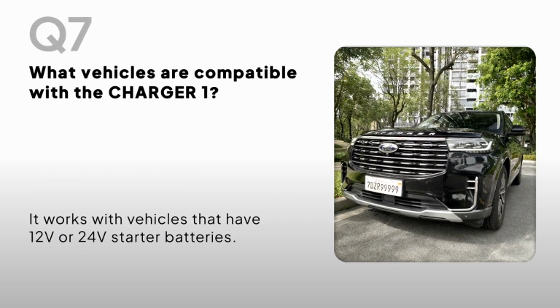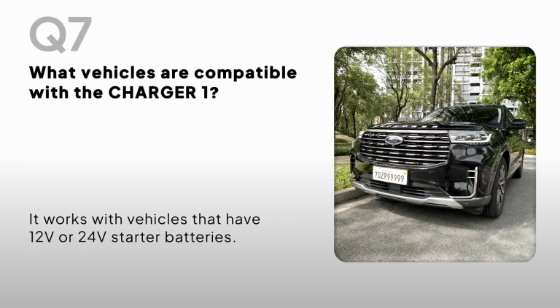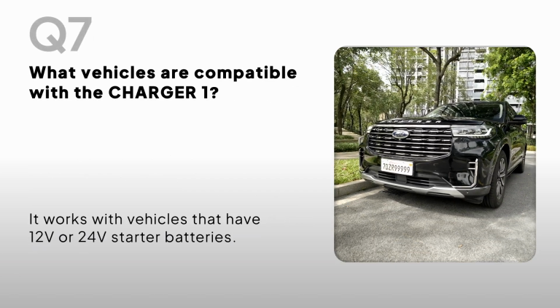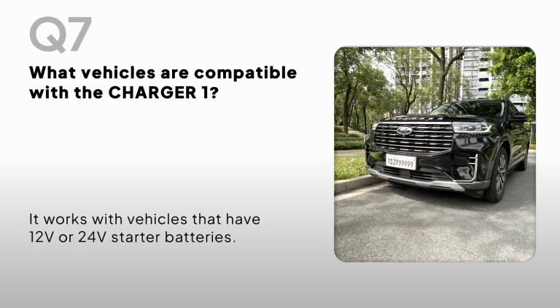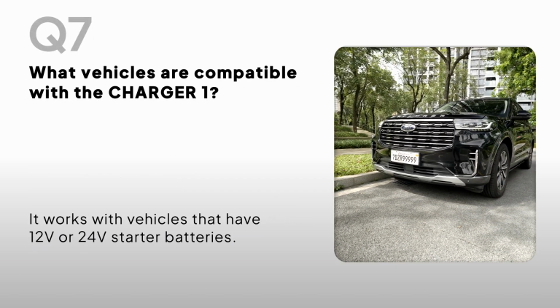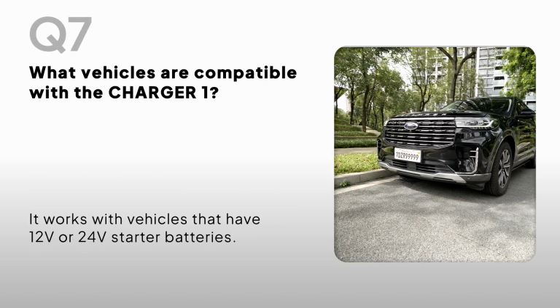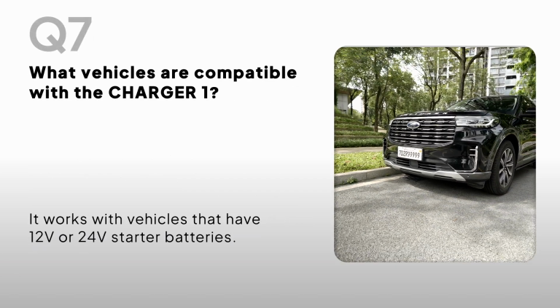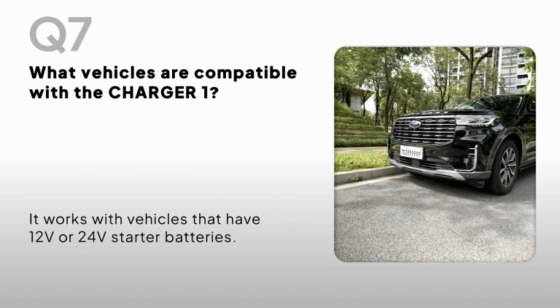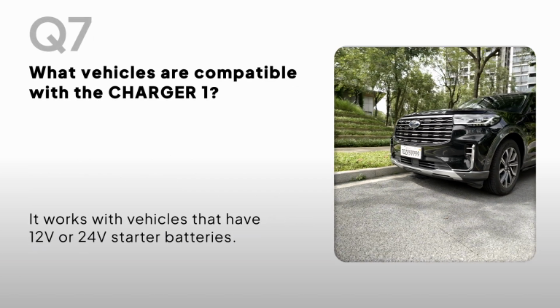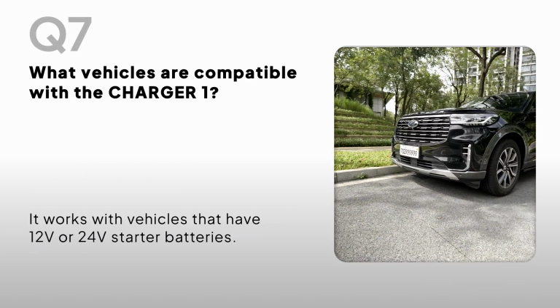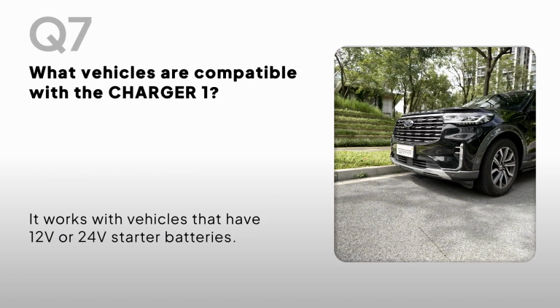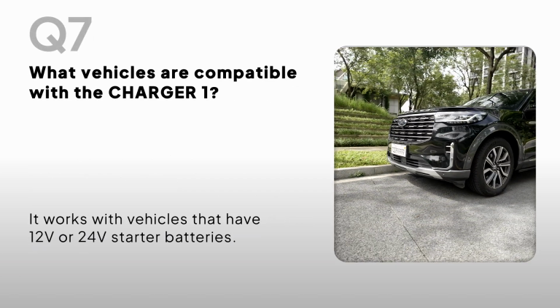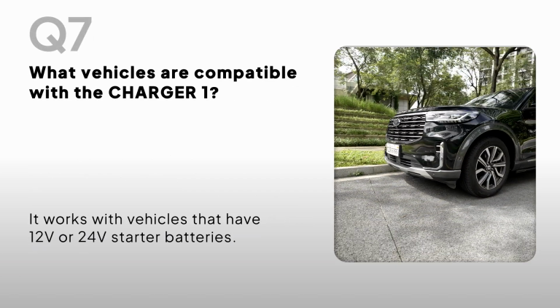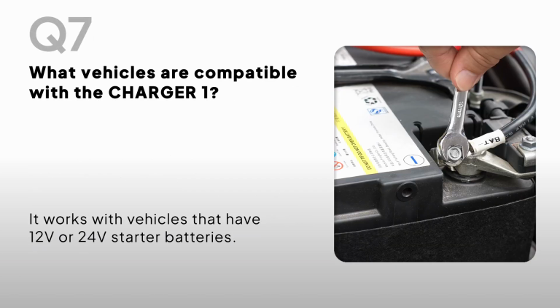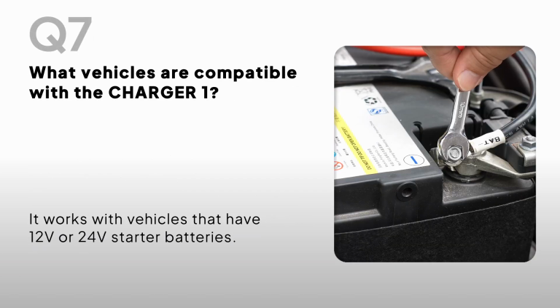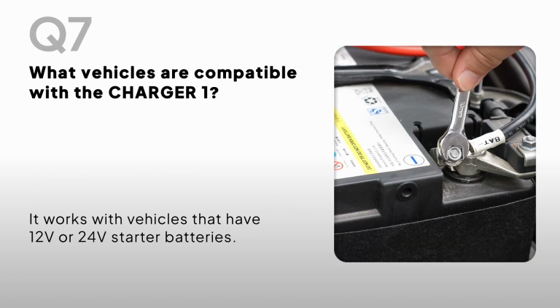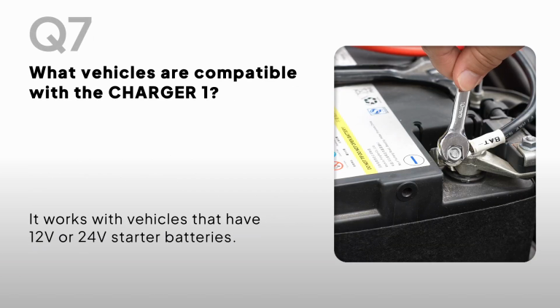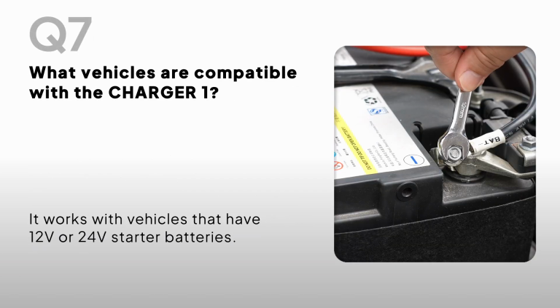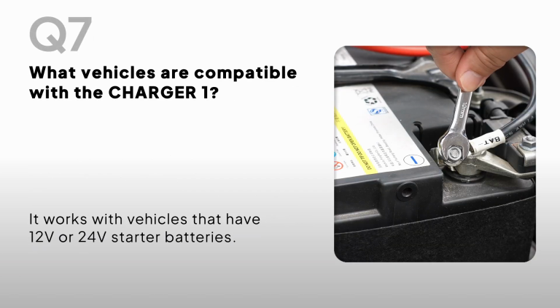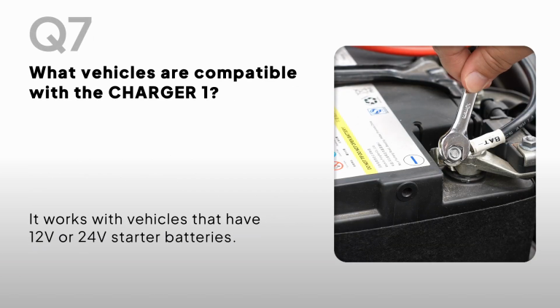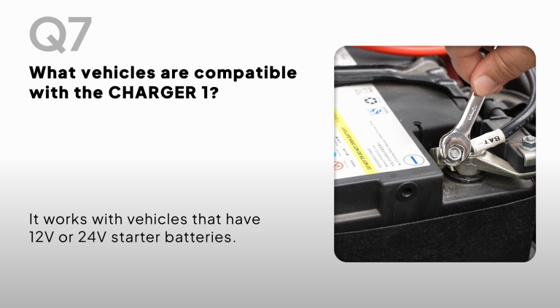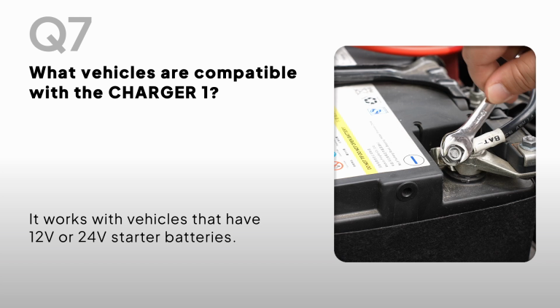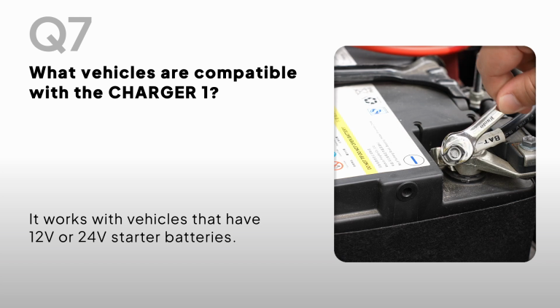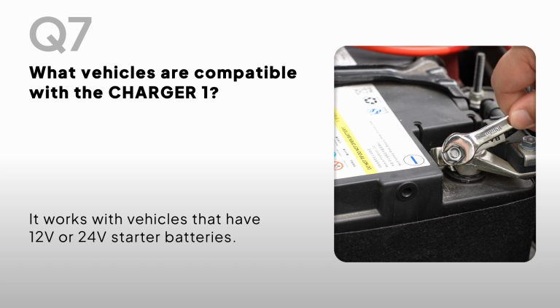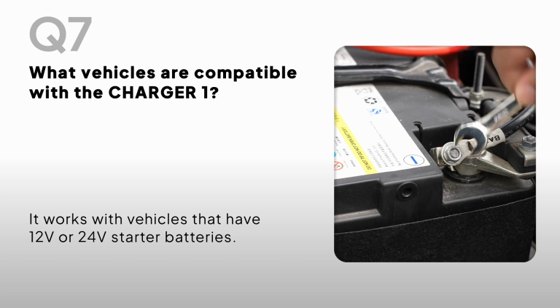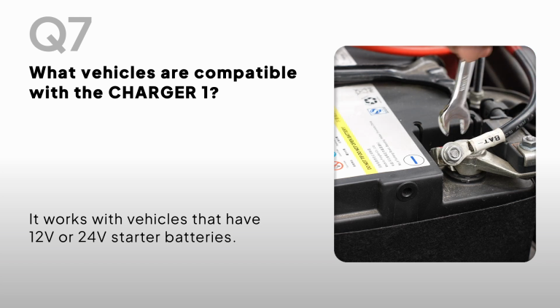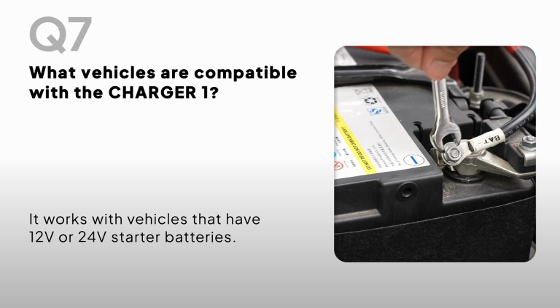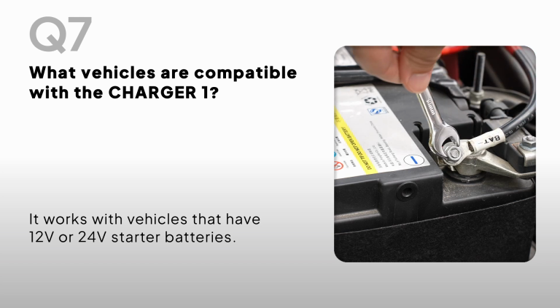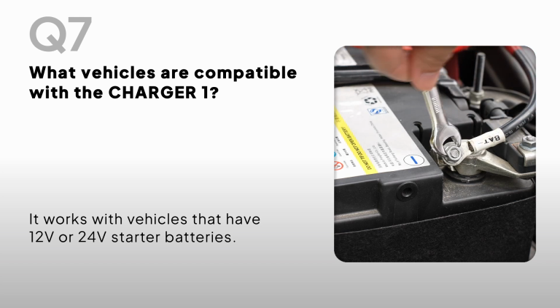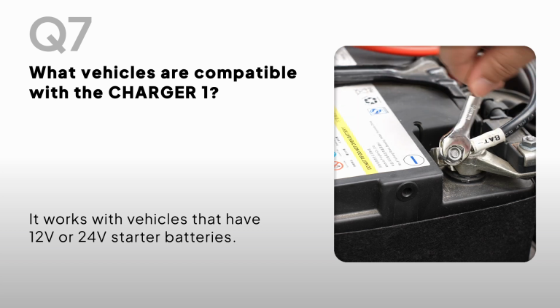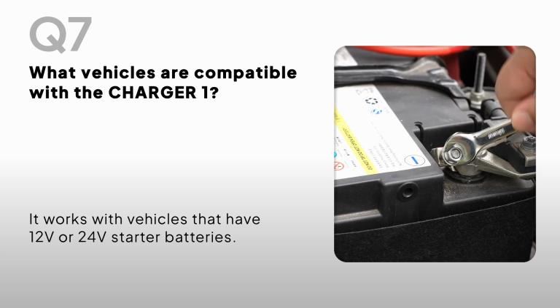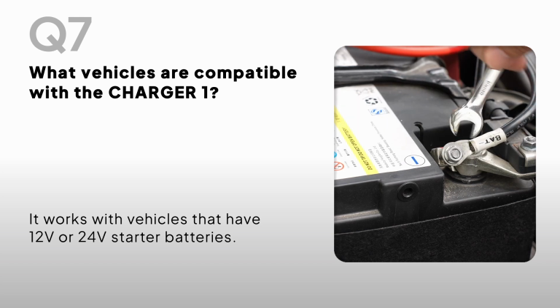What vehicles are compatible with the Charger One? It works with vehicles that have 12V or 24V starter batteries.